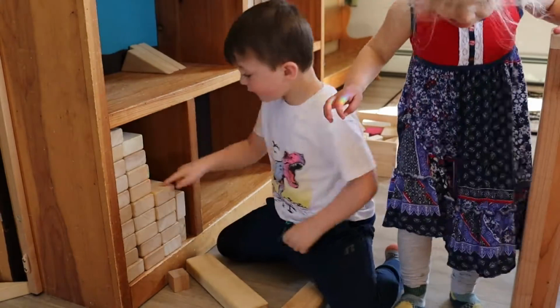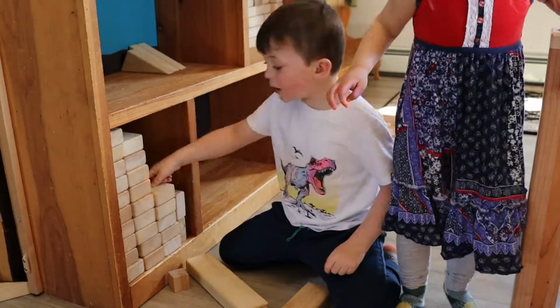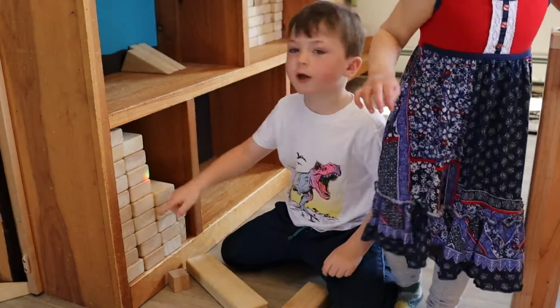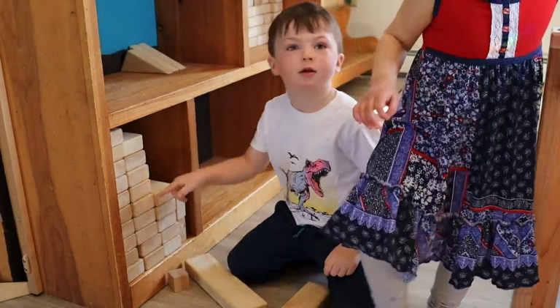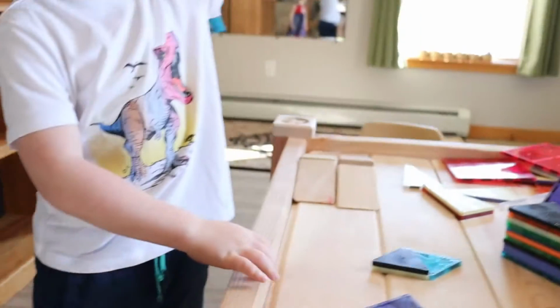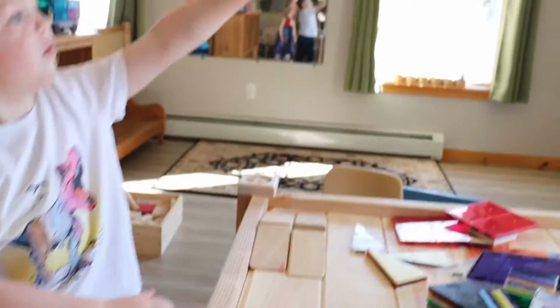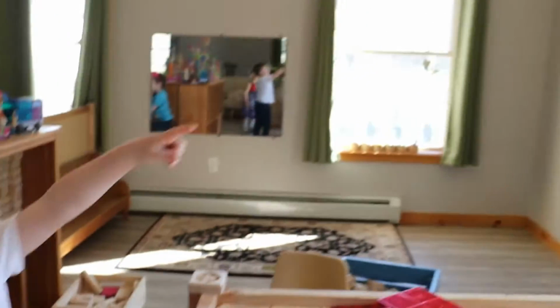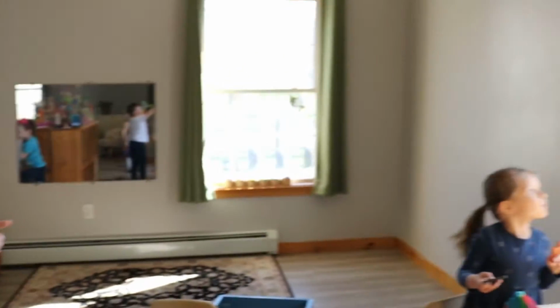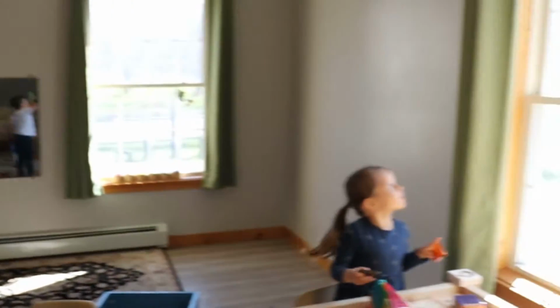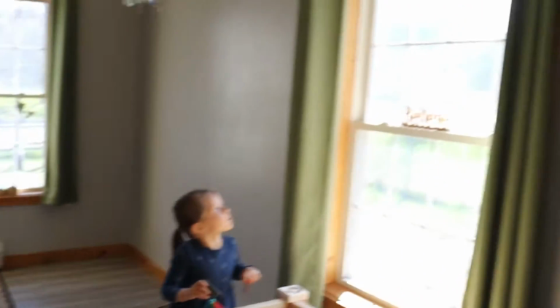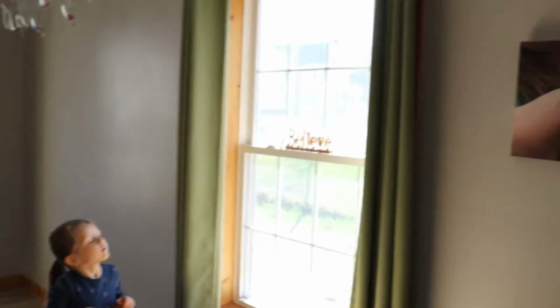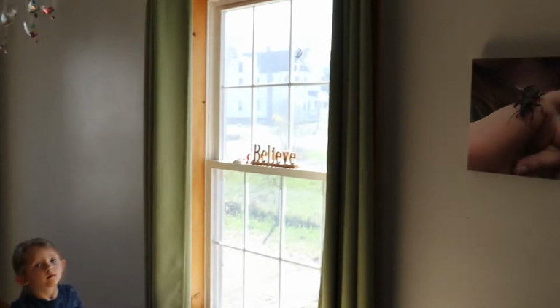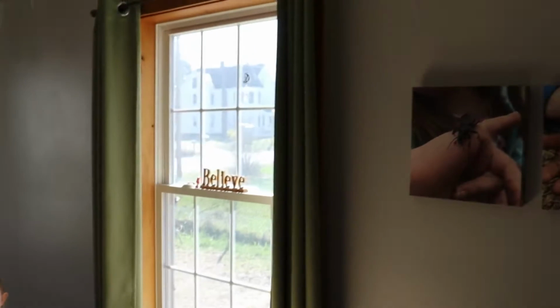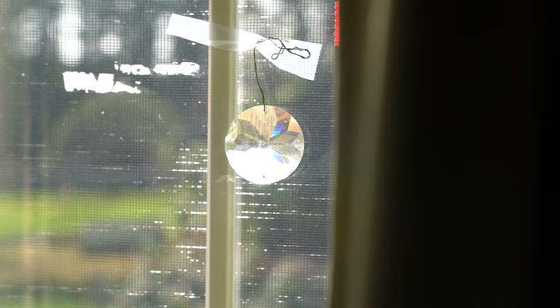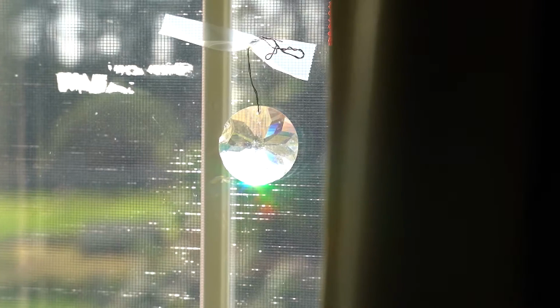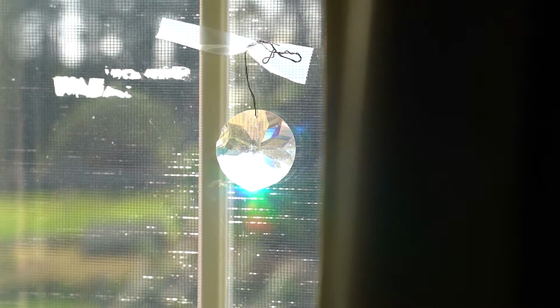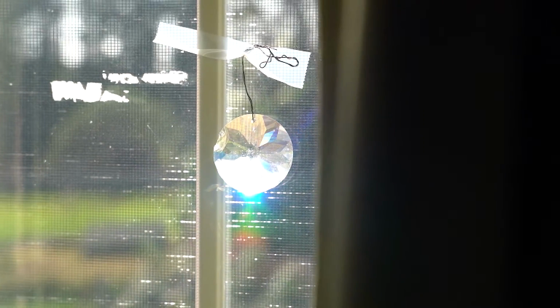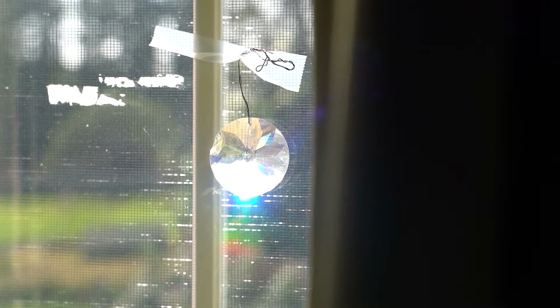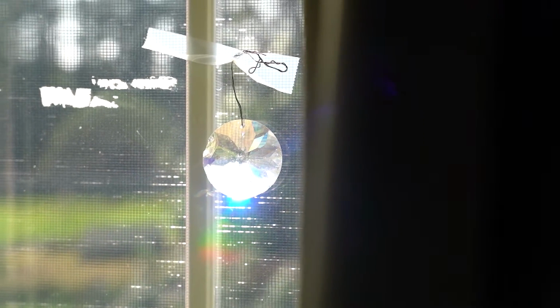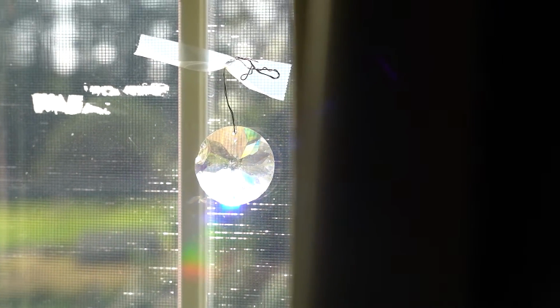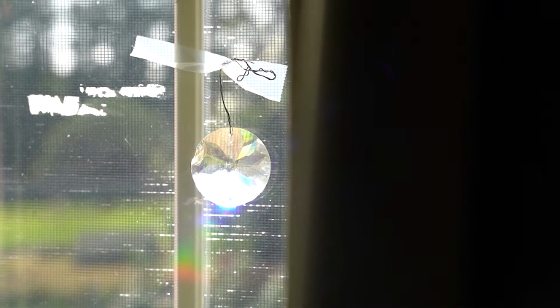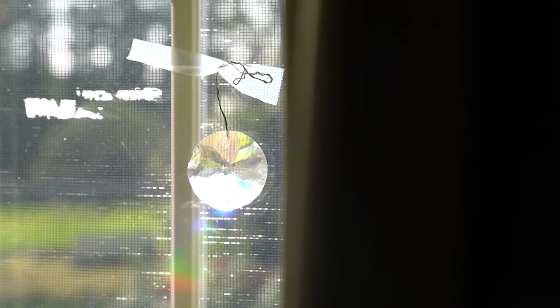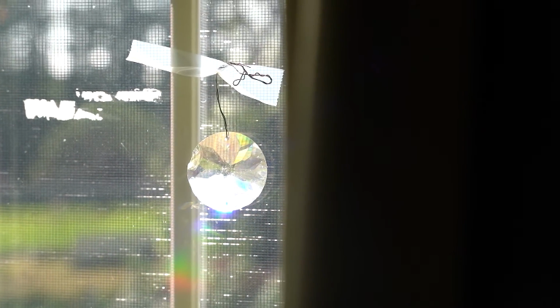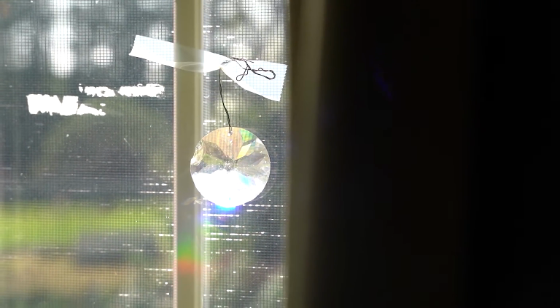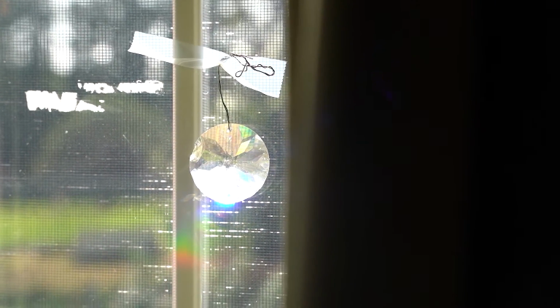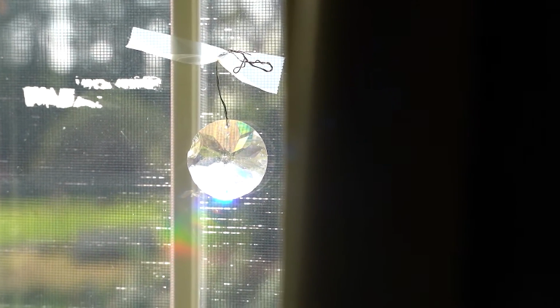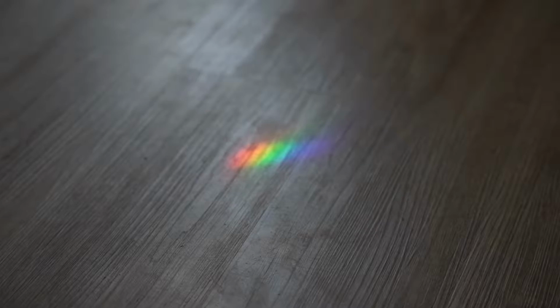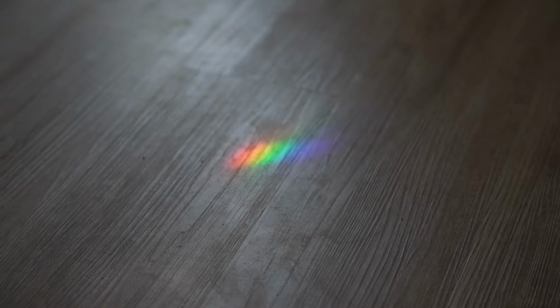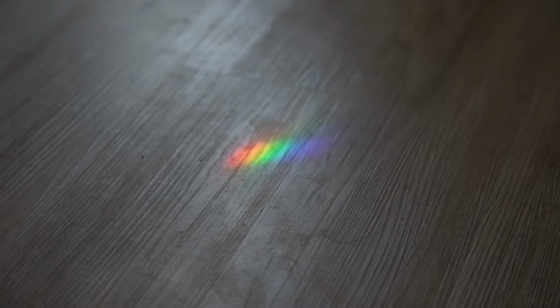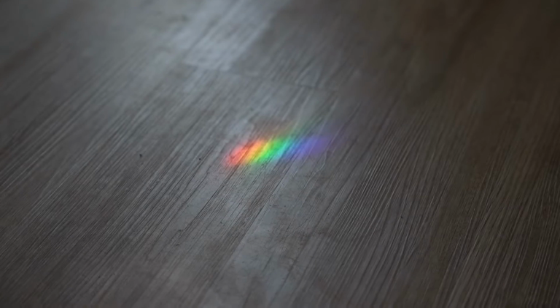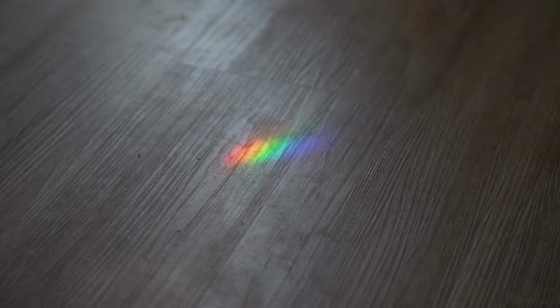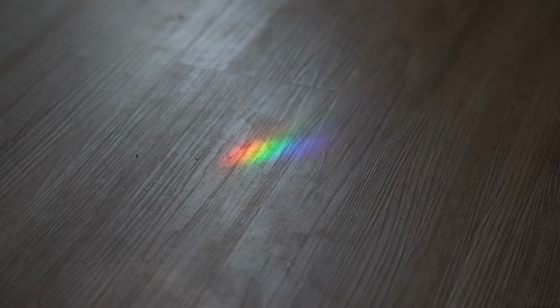I found it! There's rainbows! I saw it from the crystal! There's a rainbow right there! There's one right there!